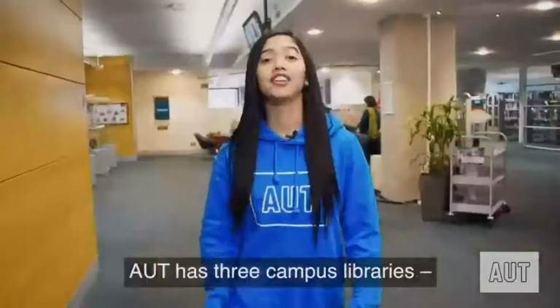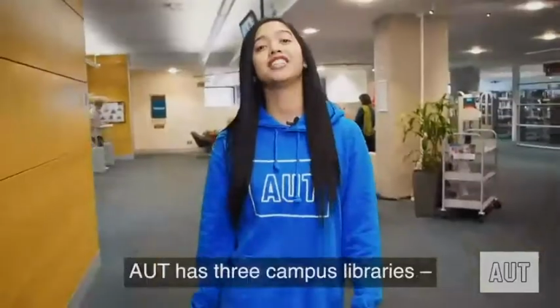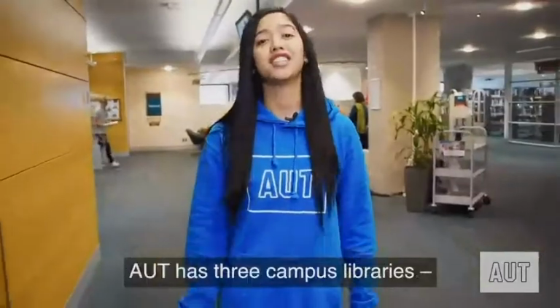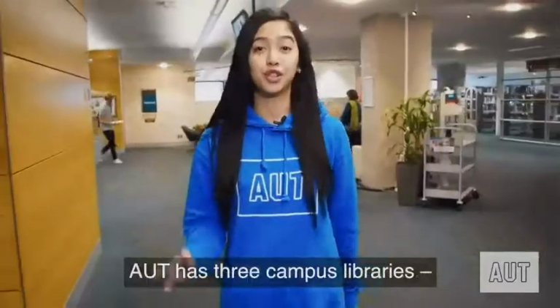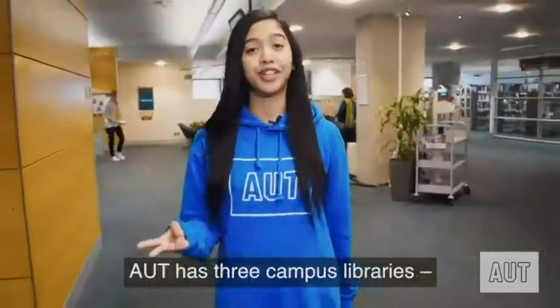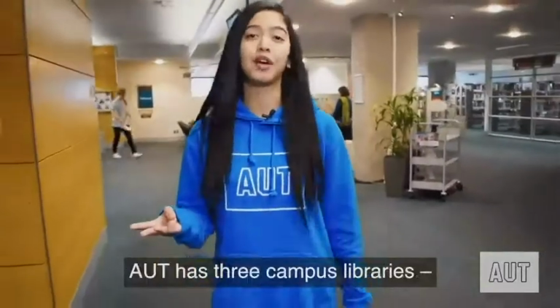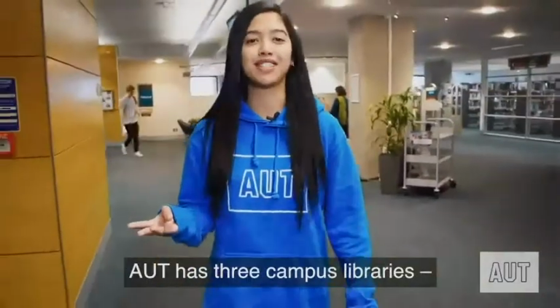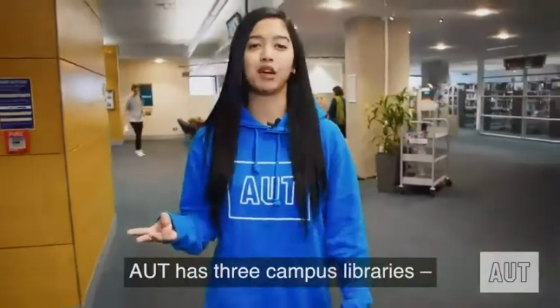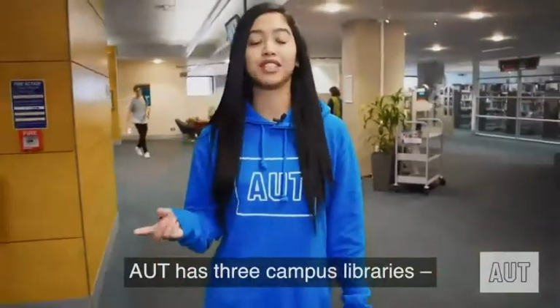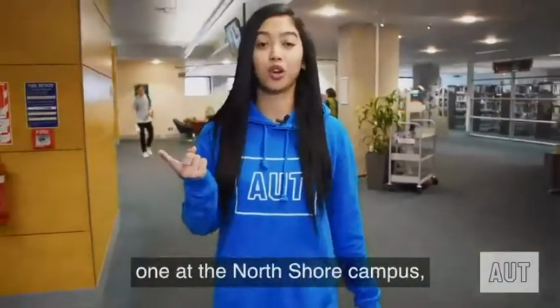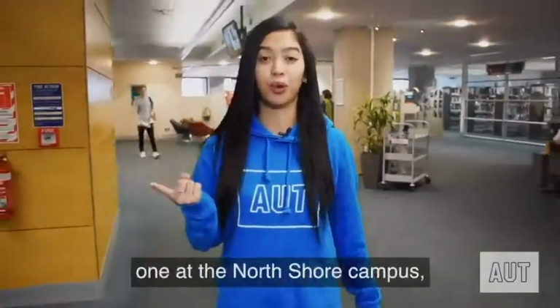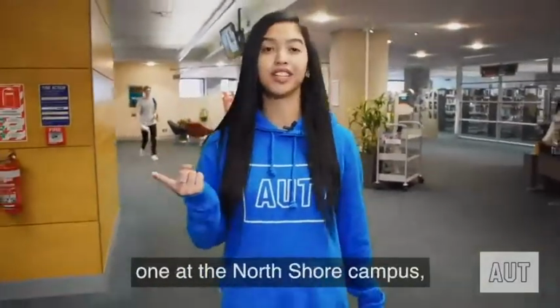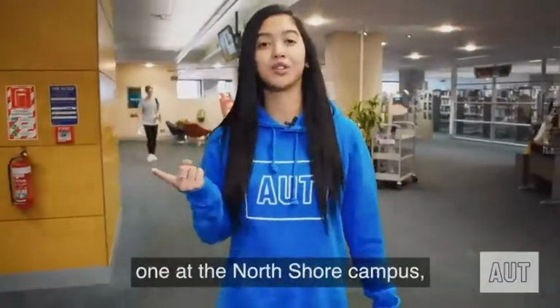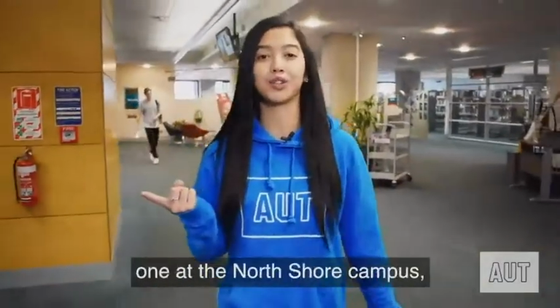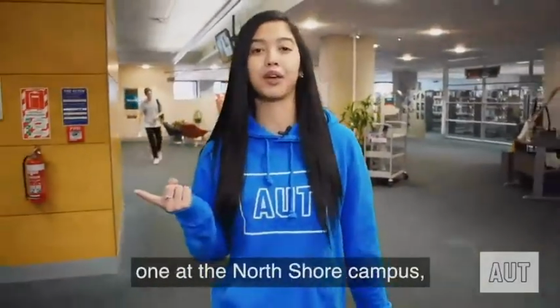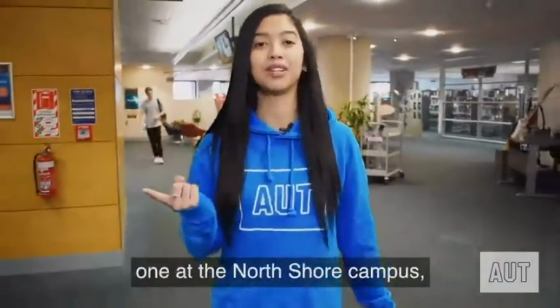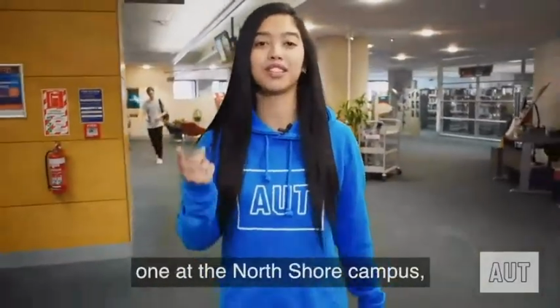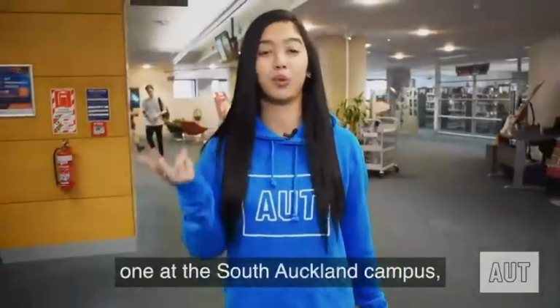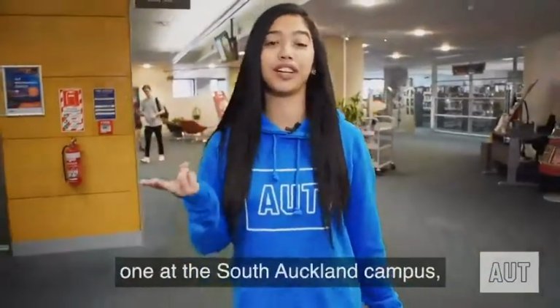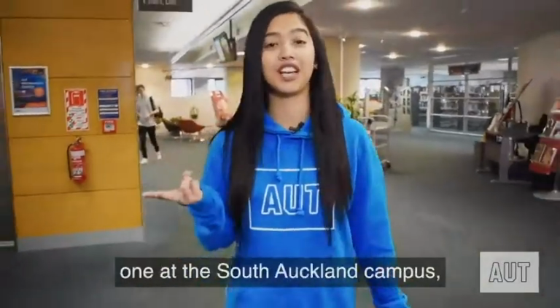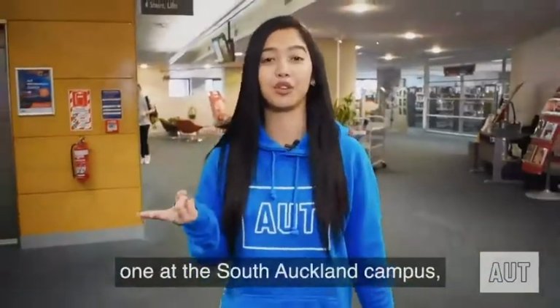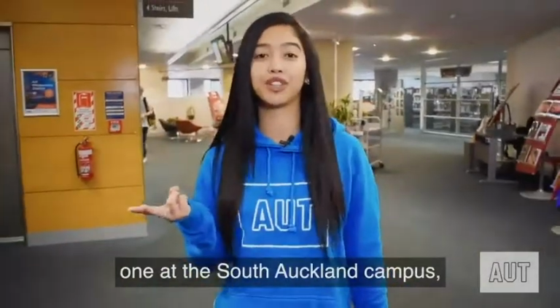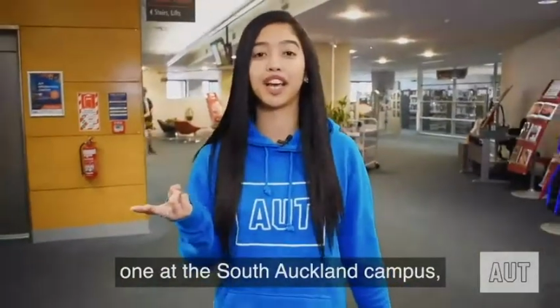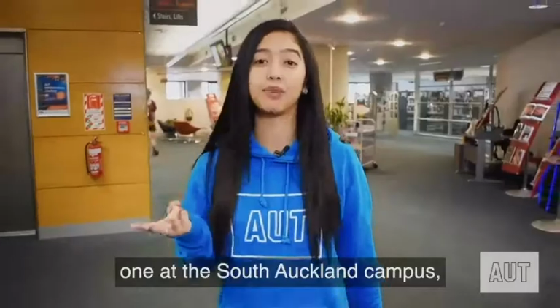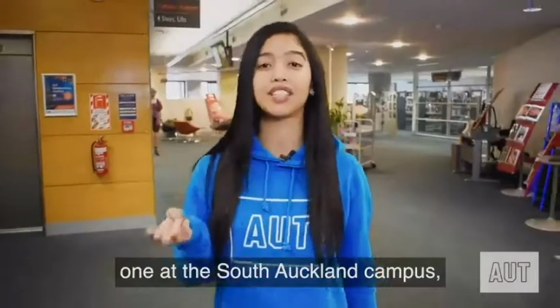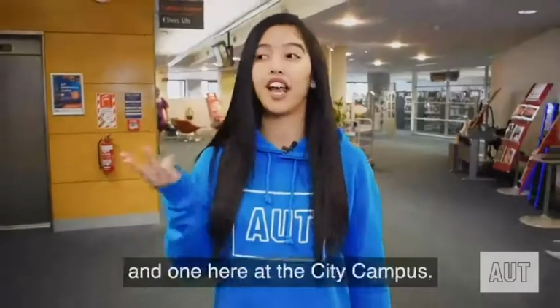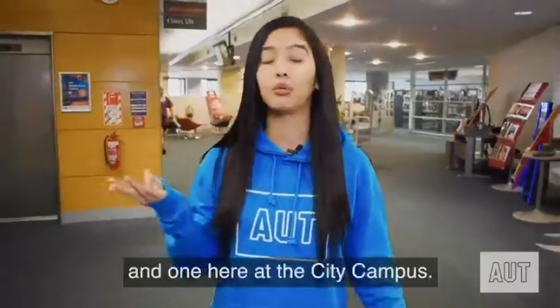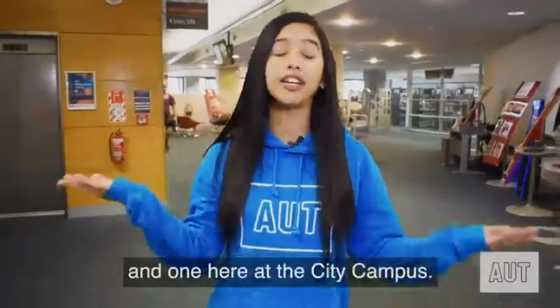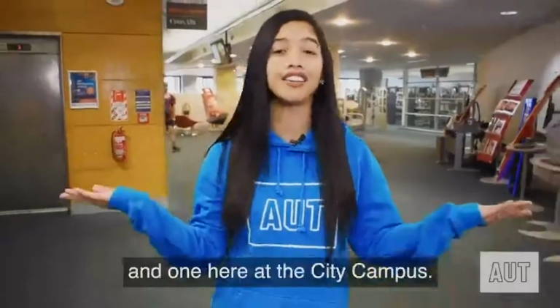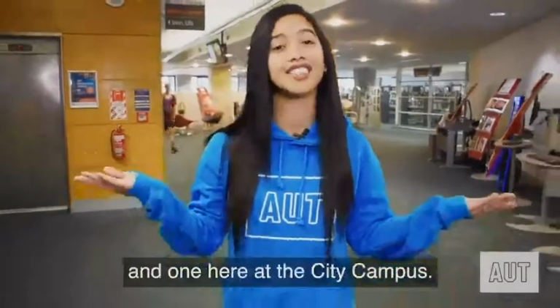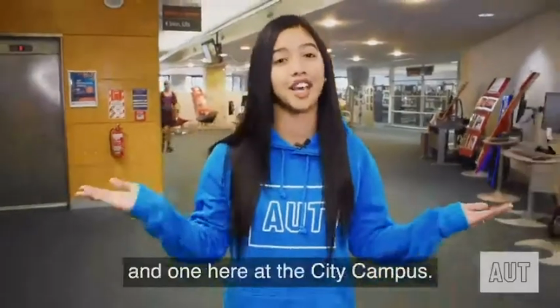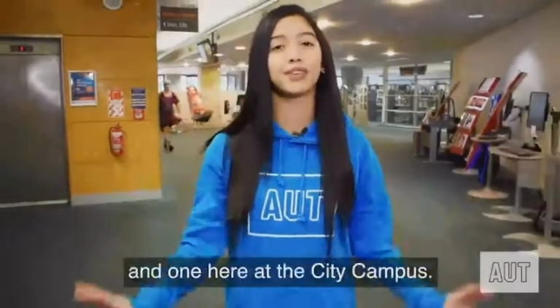AUT has three campus libraries: one at North Shore Campus, one at South Auckland Campus, and one here at City Campus.